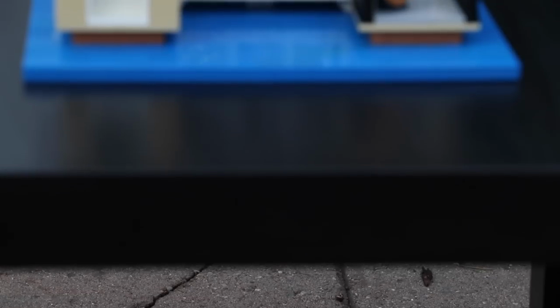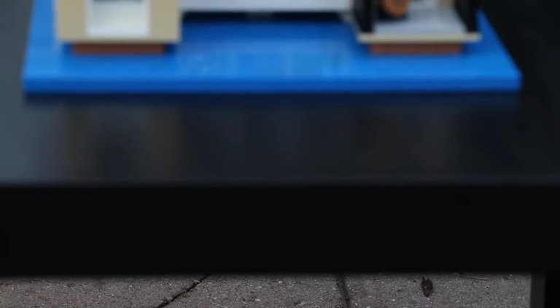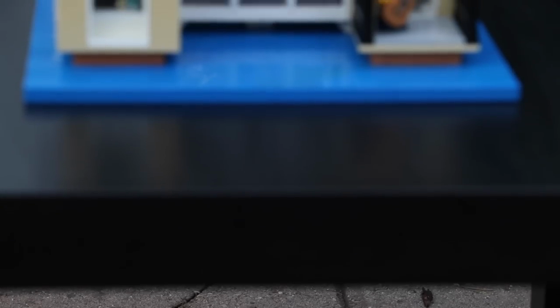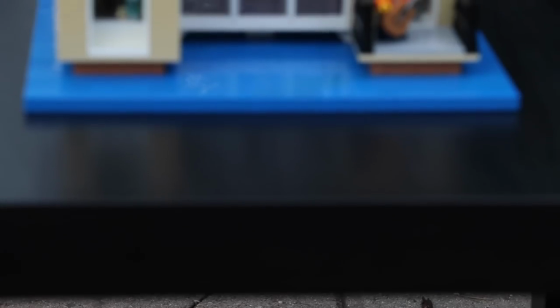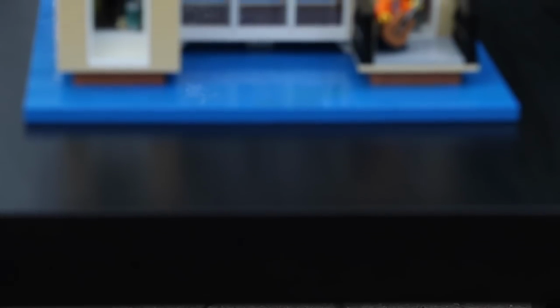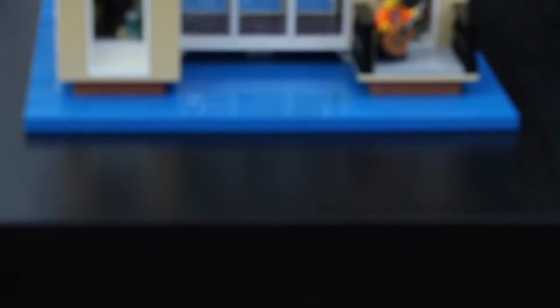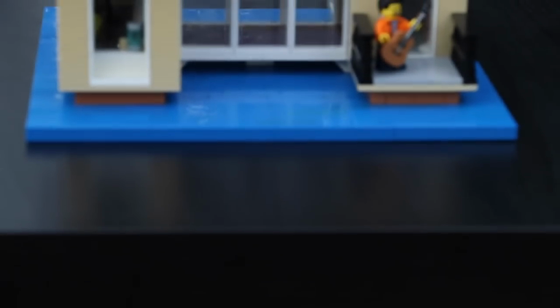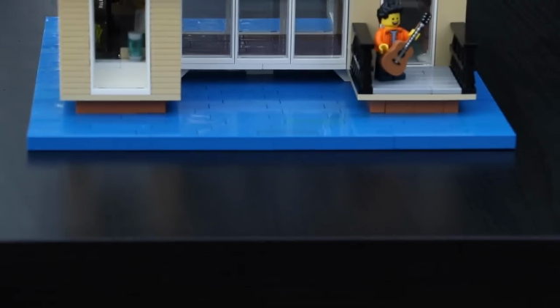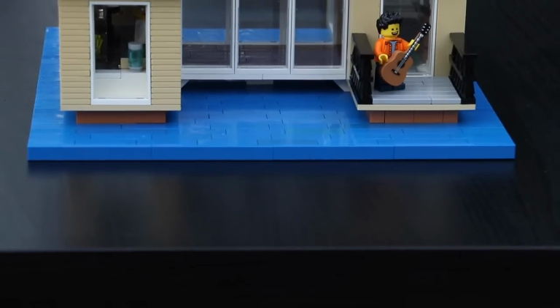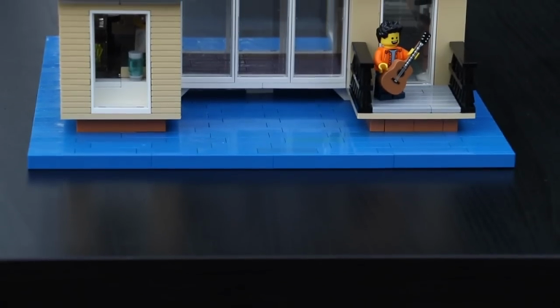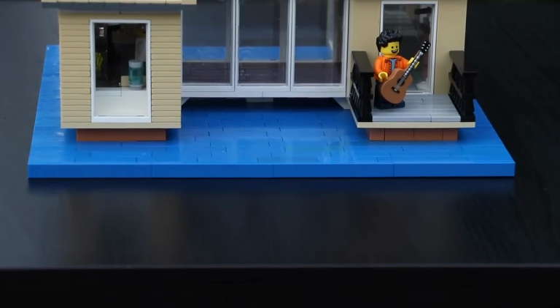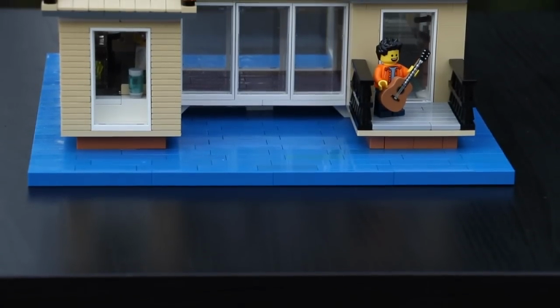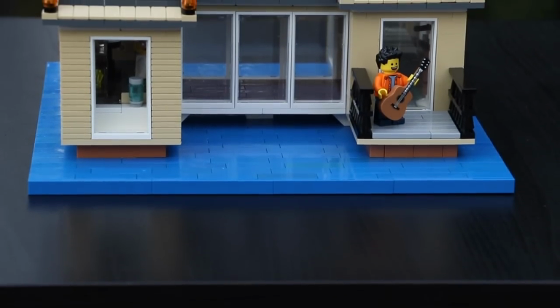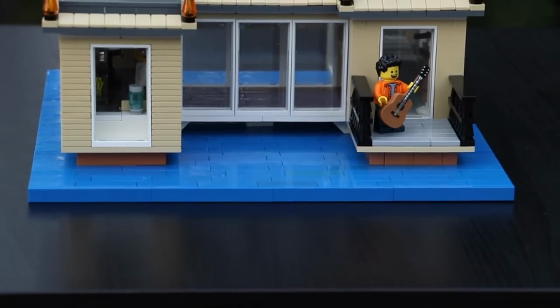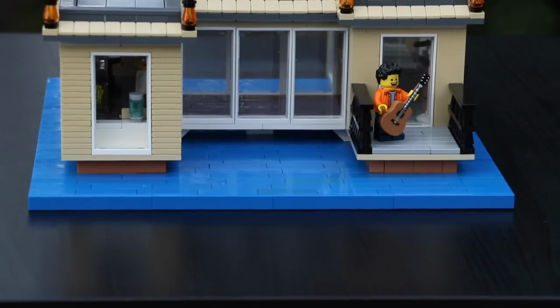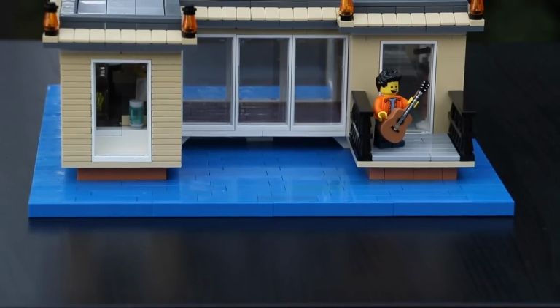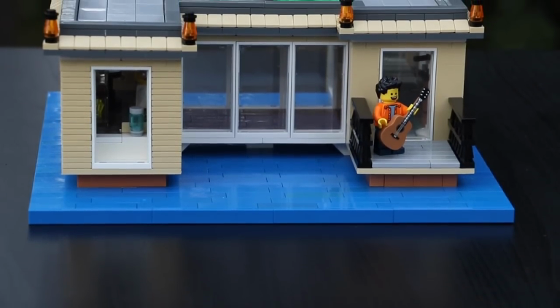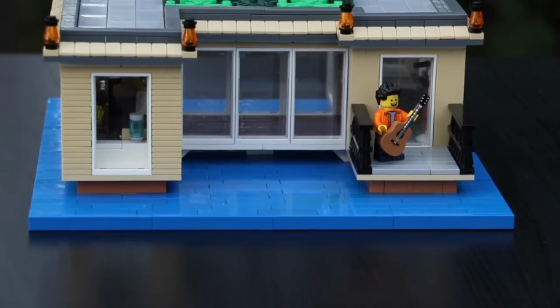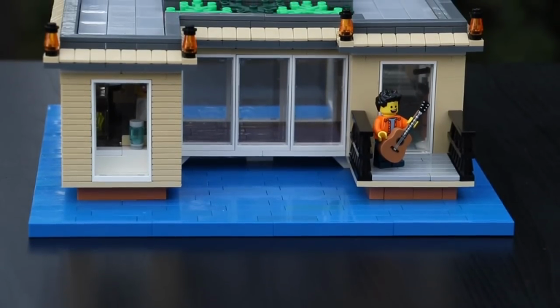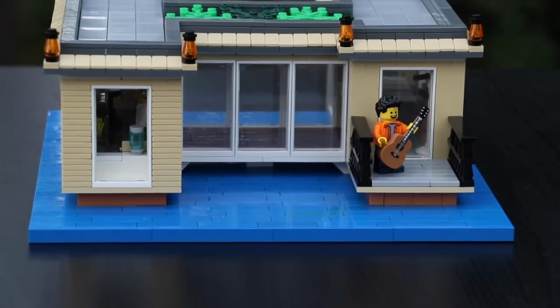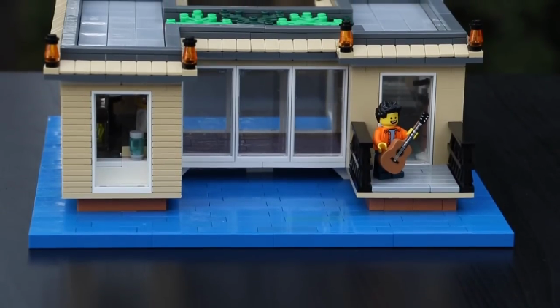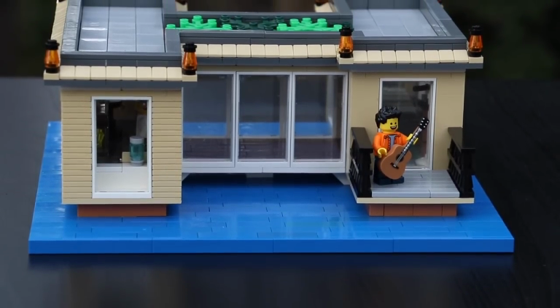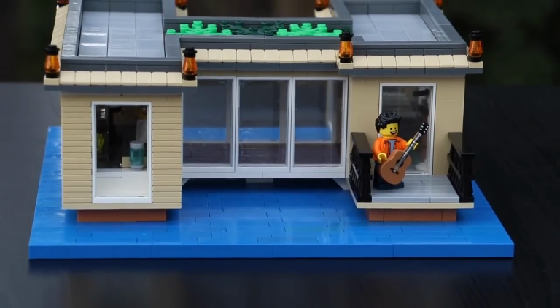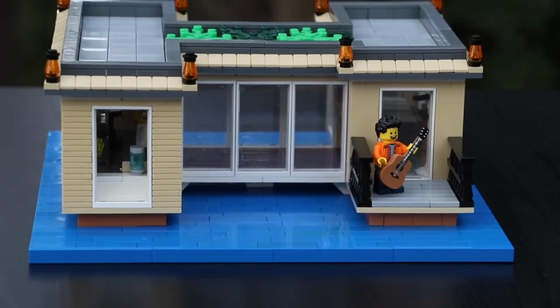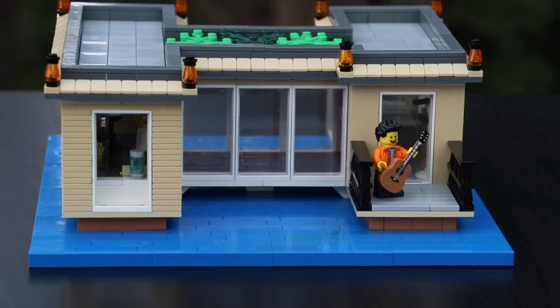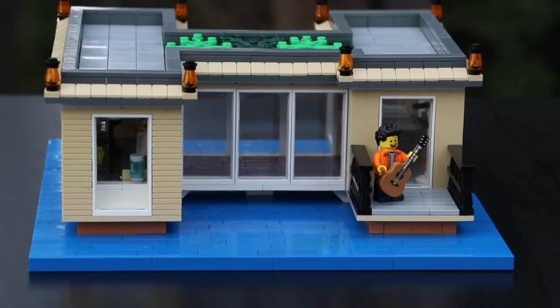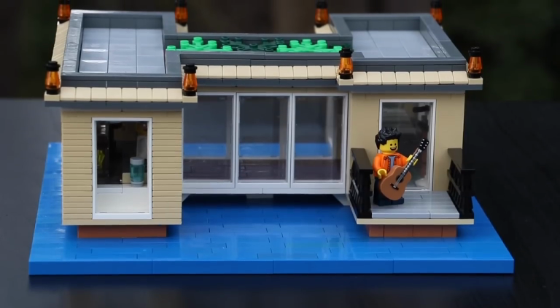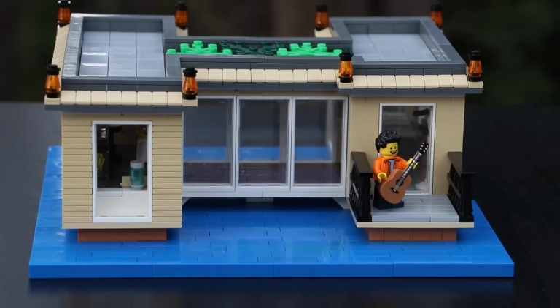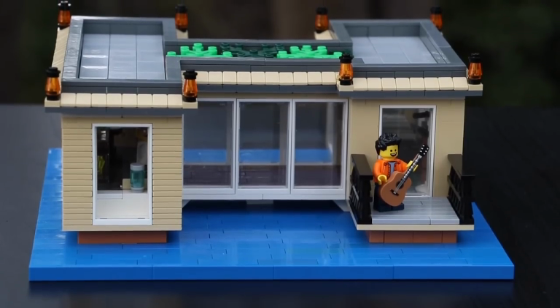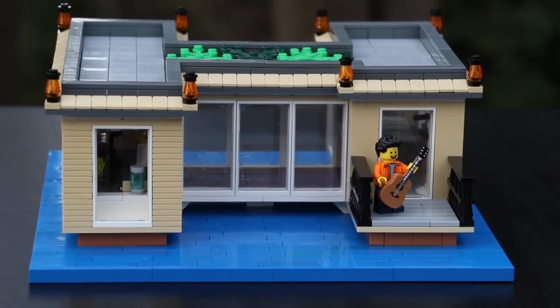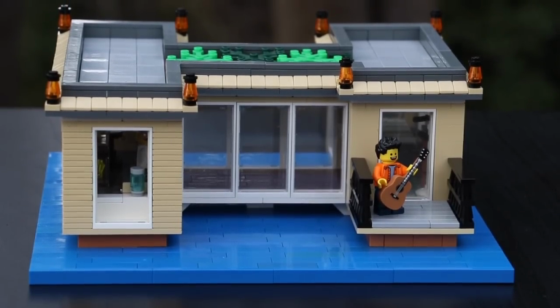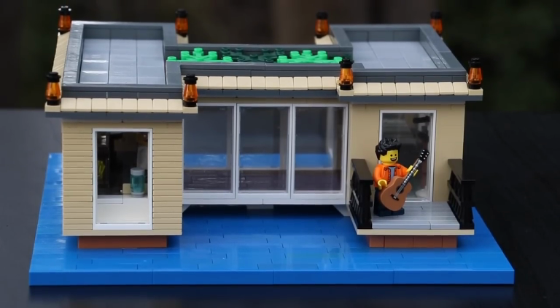Hey guys, it's me, Ty, and in this video I have another LEGO project that I've been working on for the past couple days, and I'm excited to show it to you.